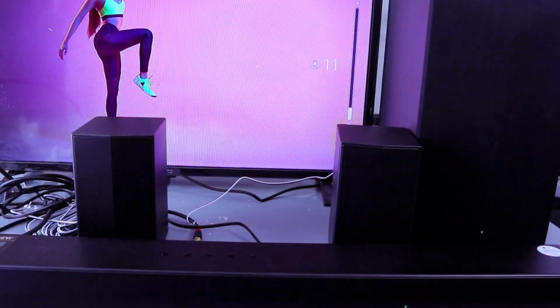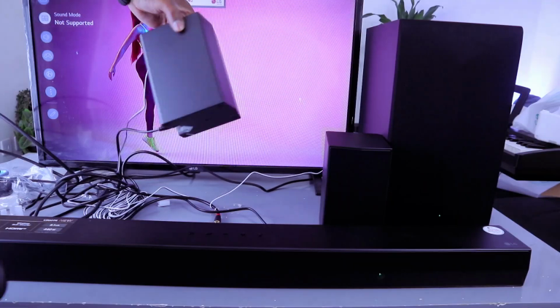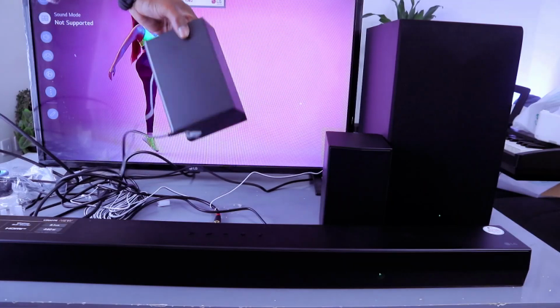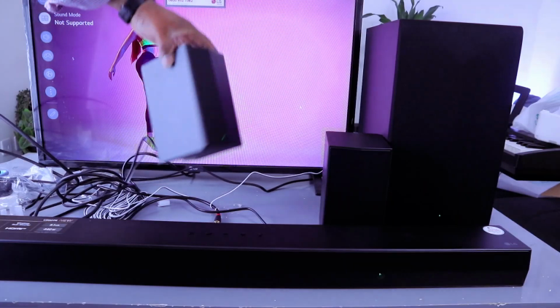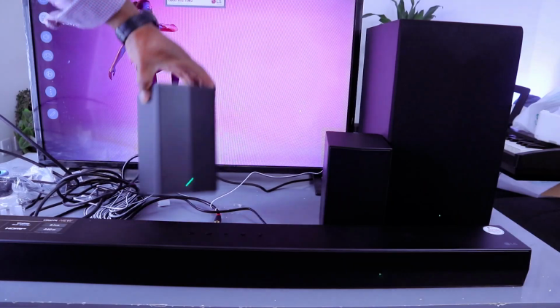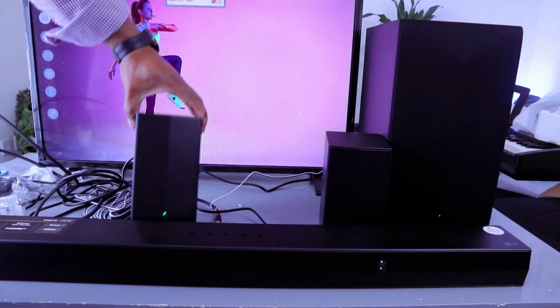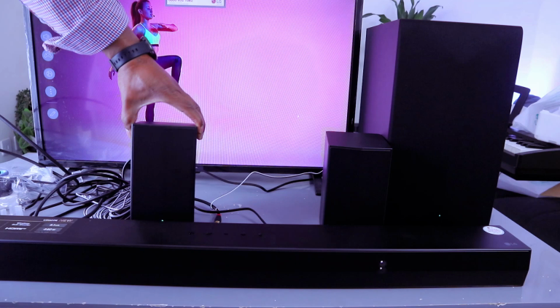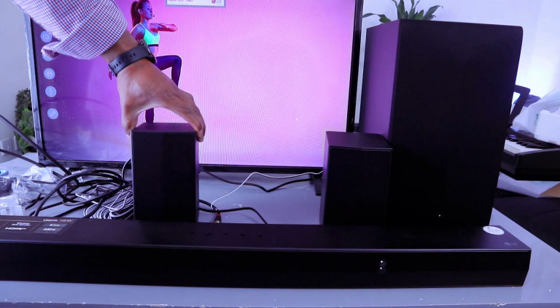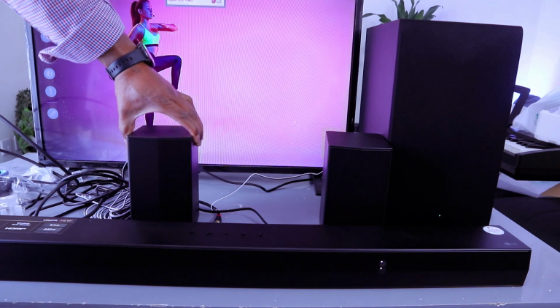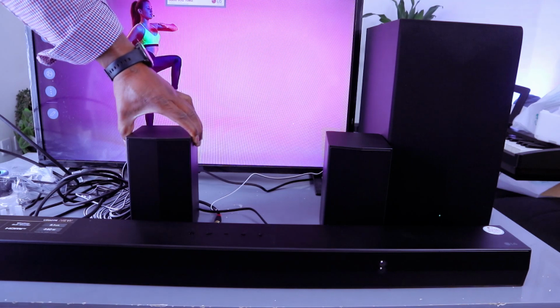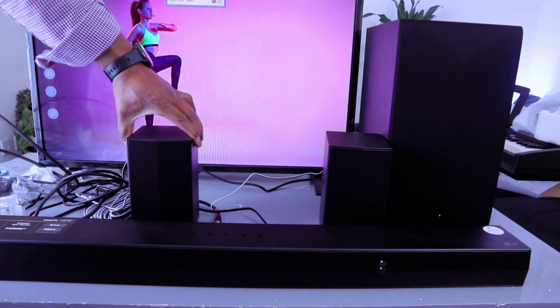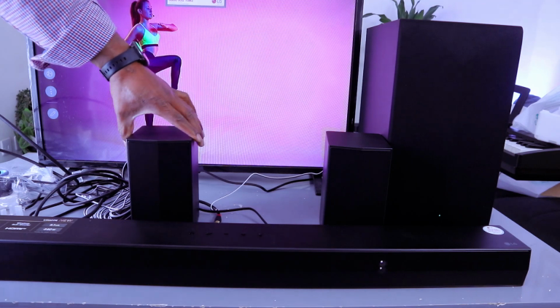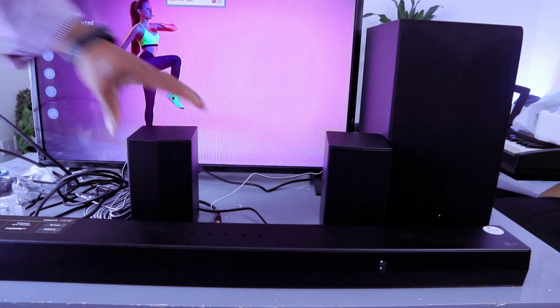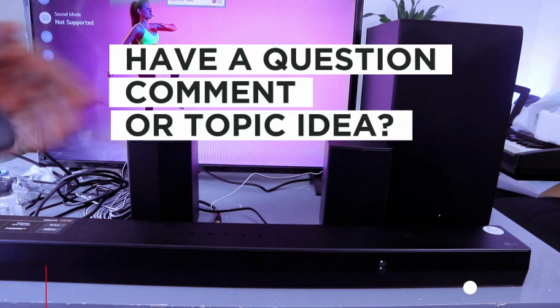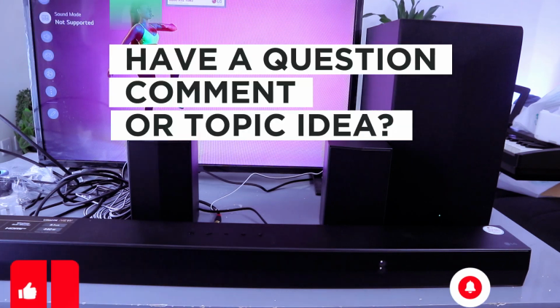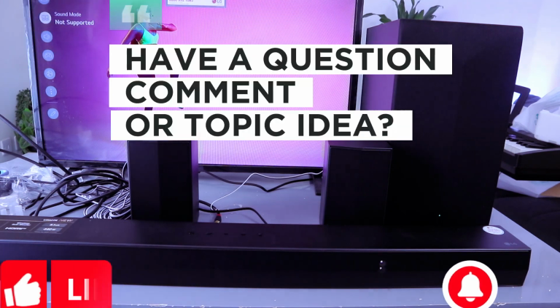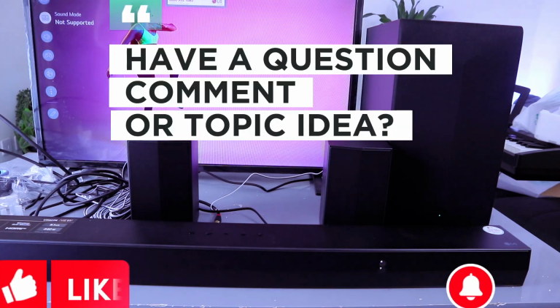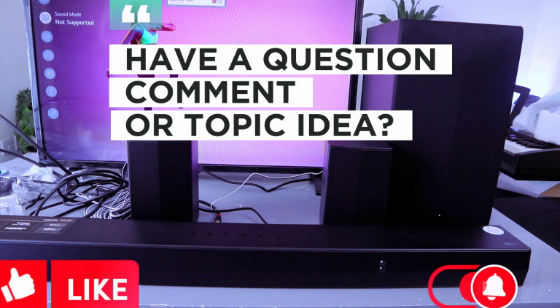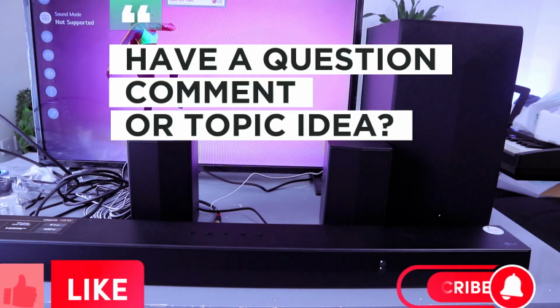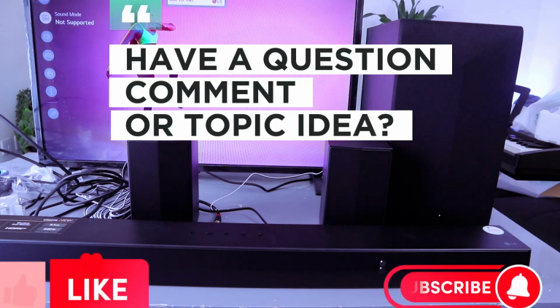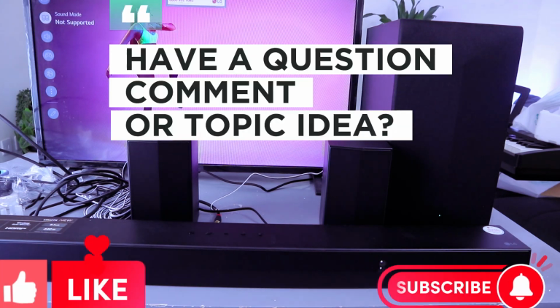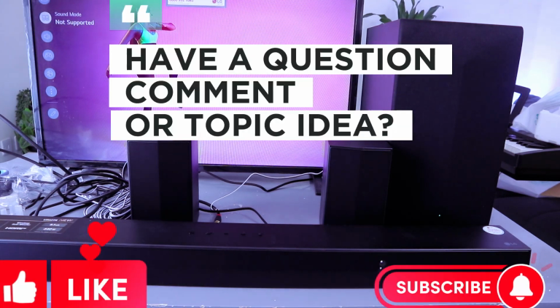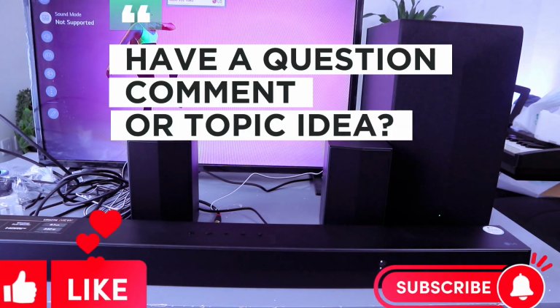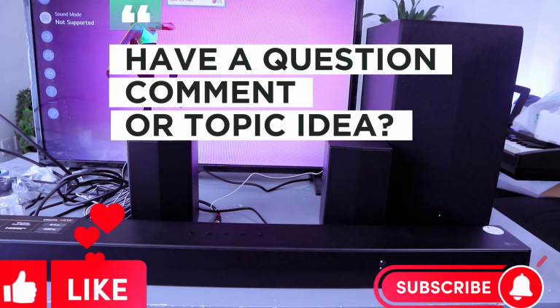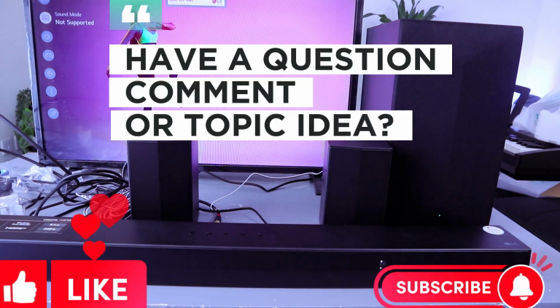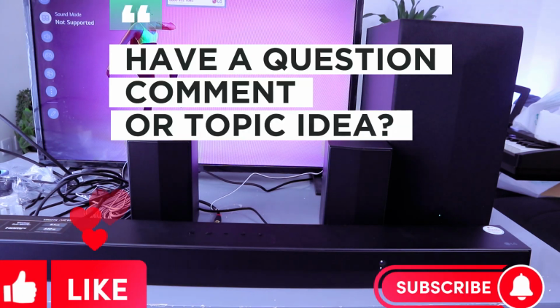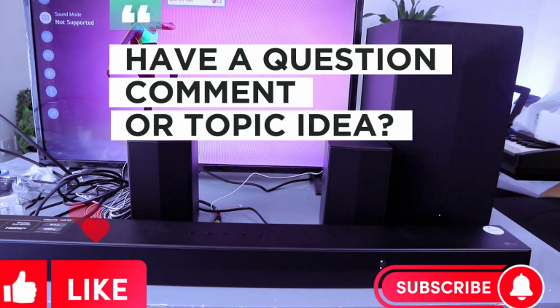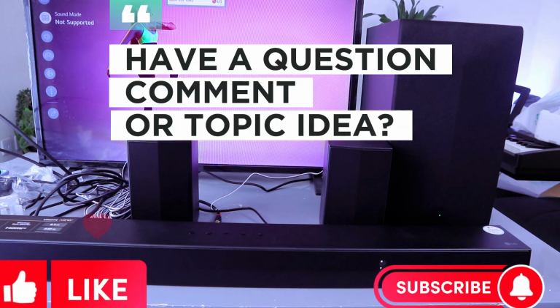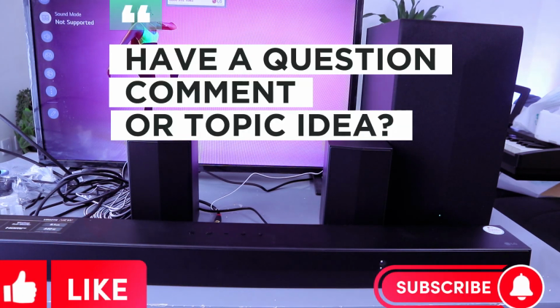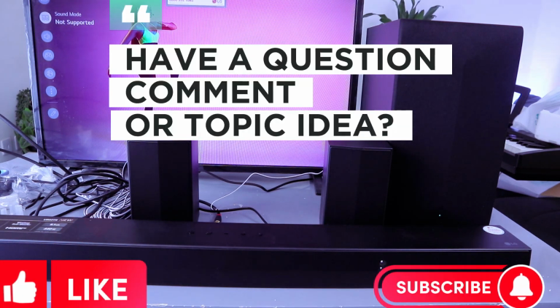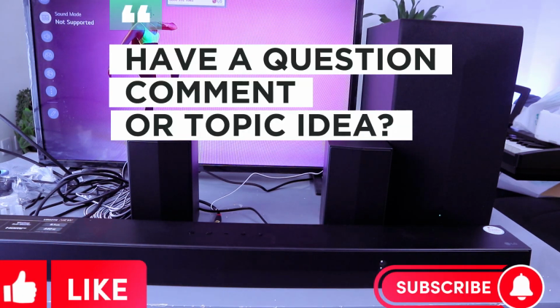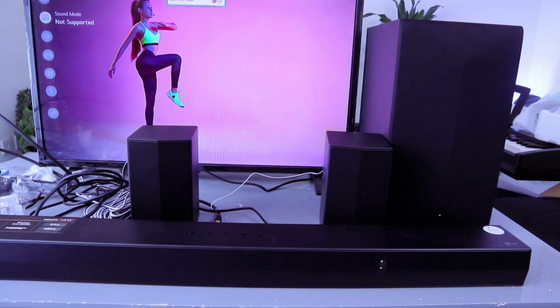Thank you very much guys, this is how to hook this up. Thank you and stay blessed.